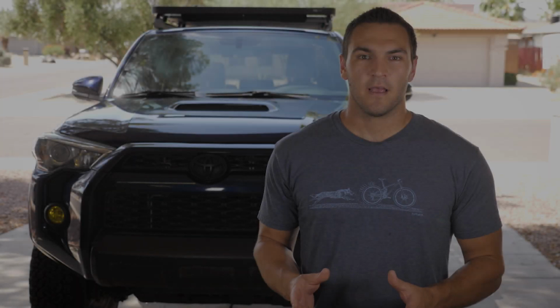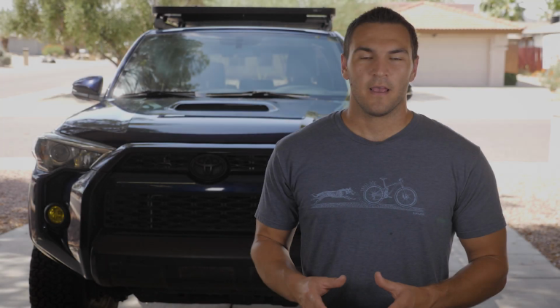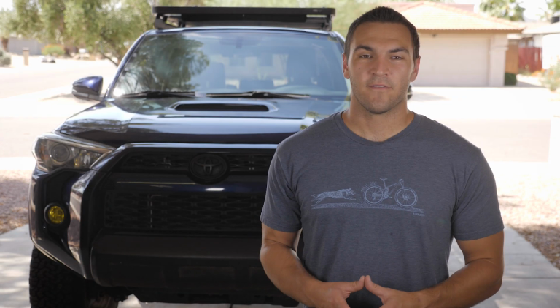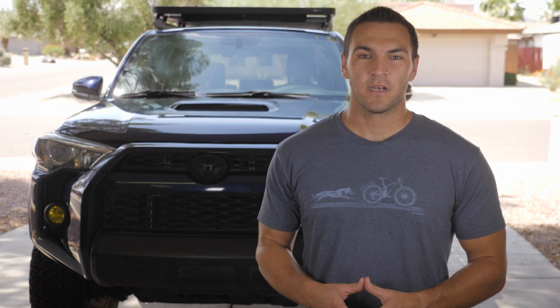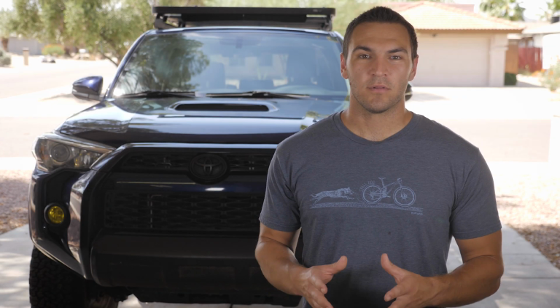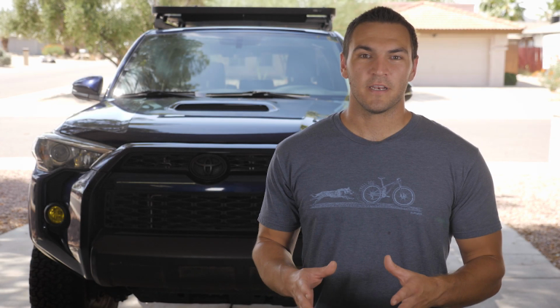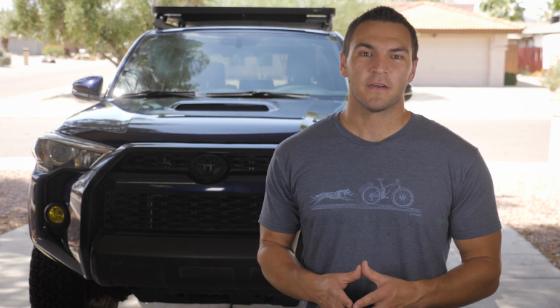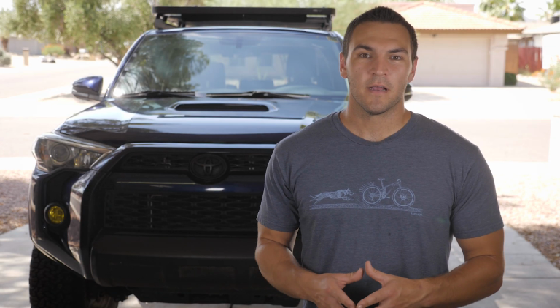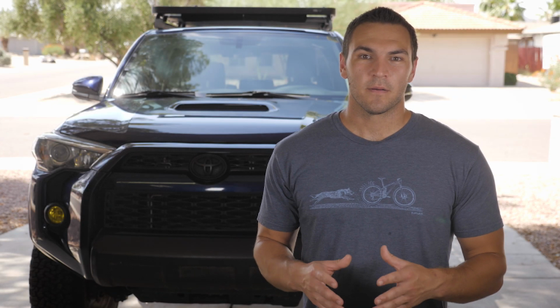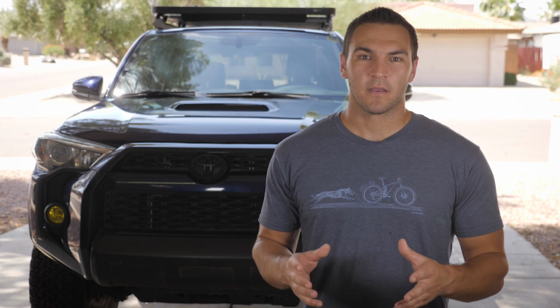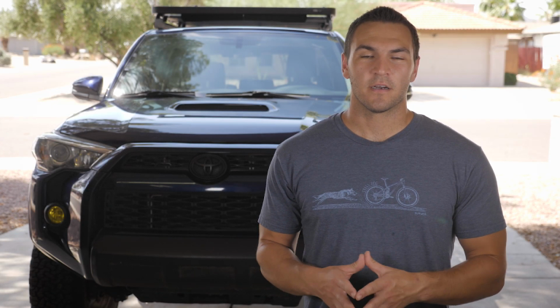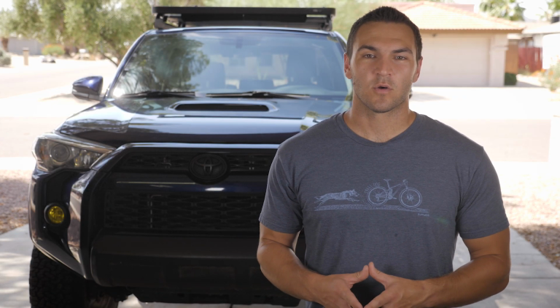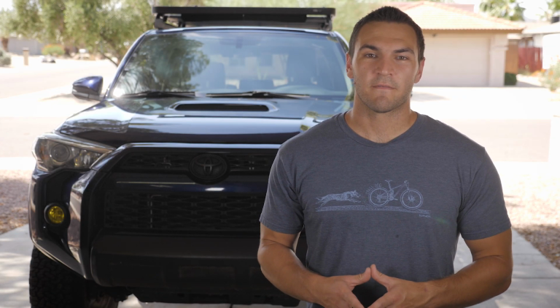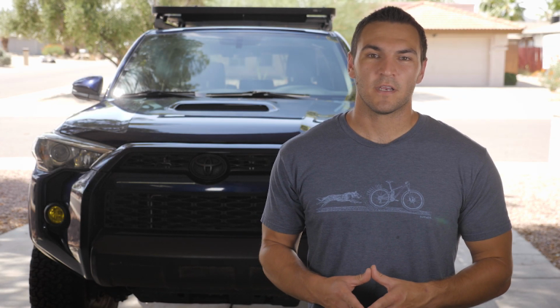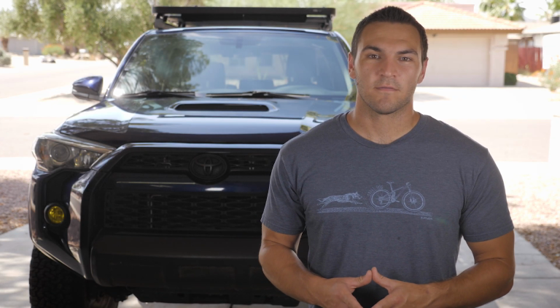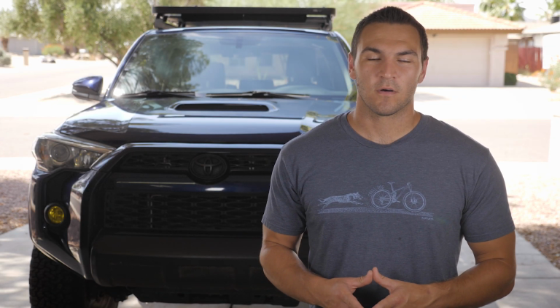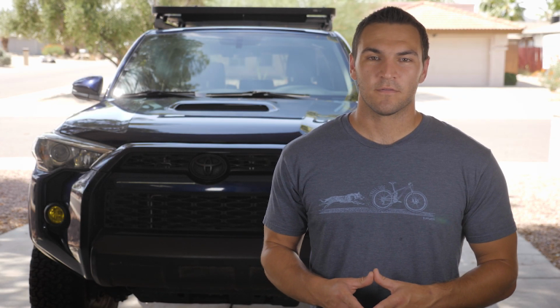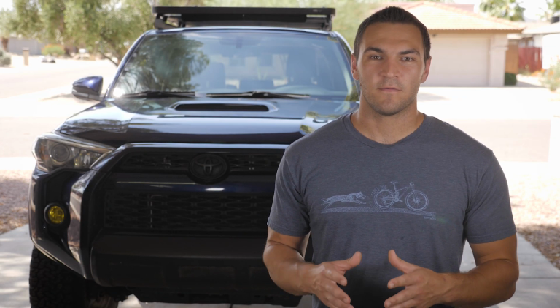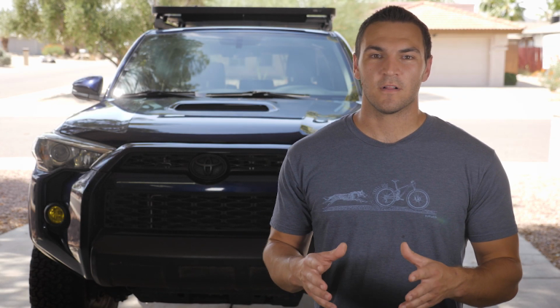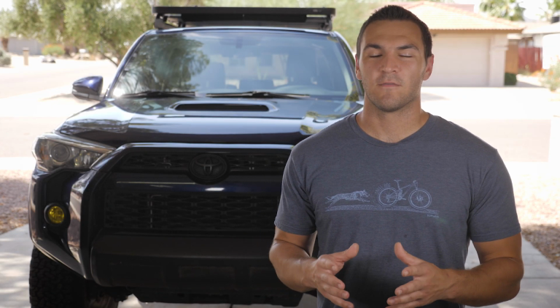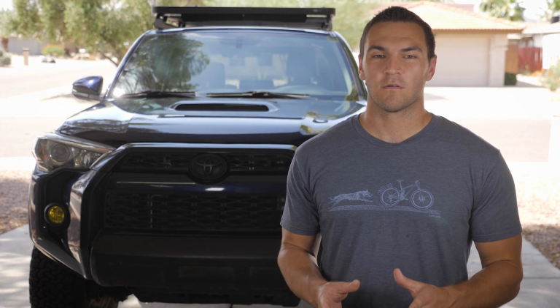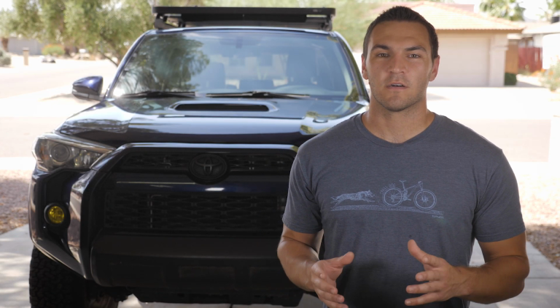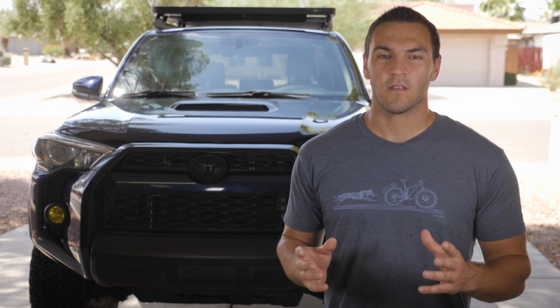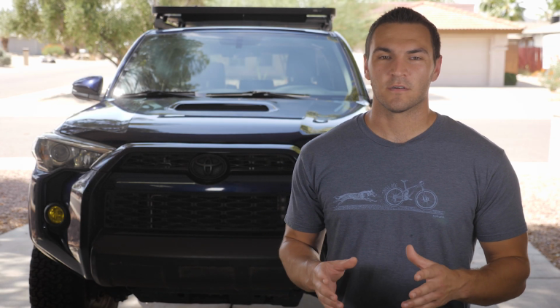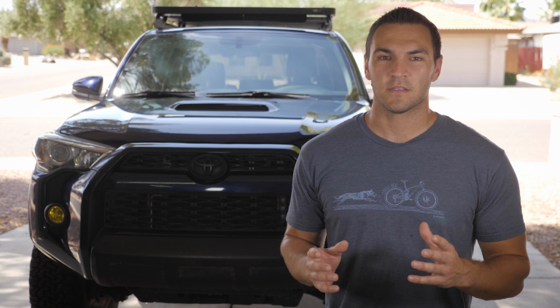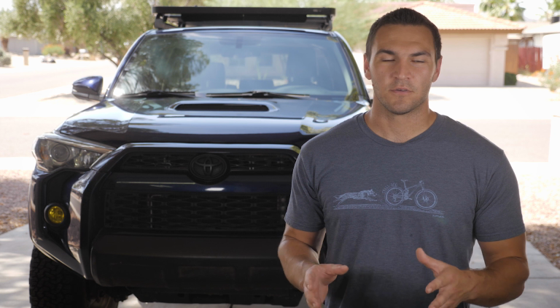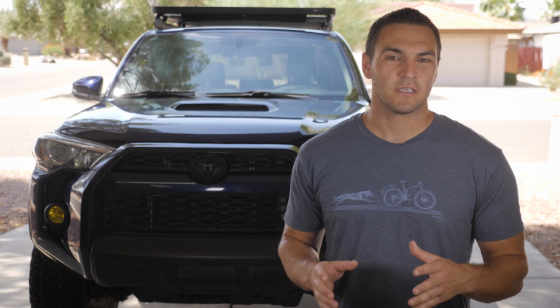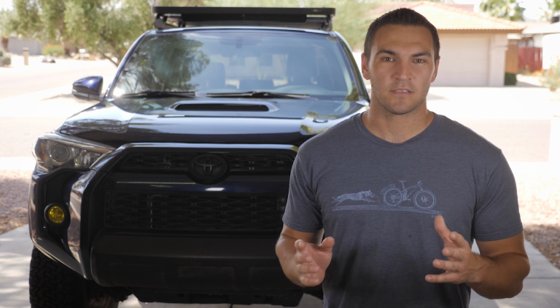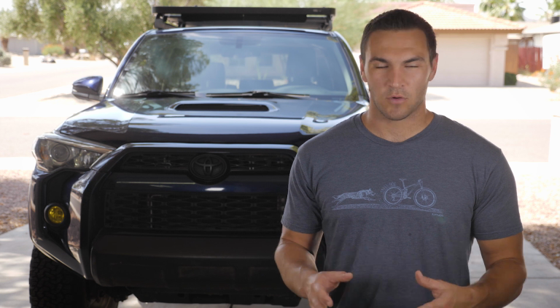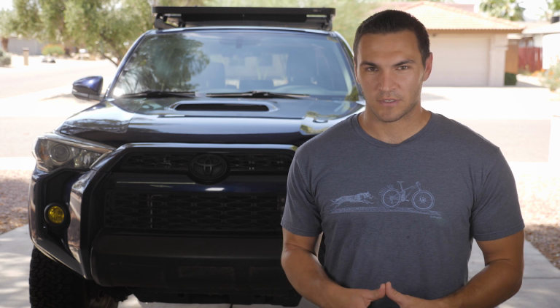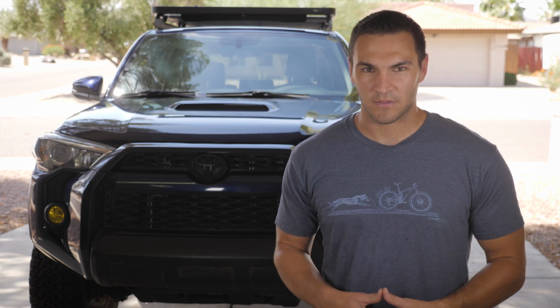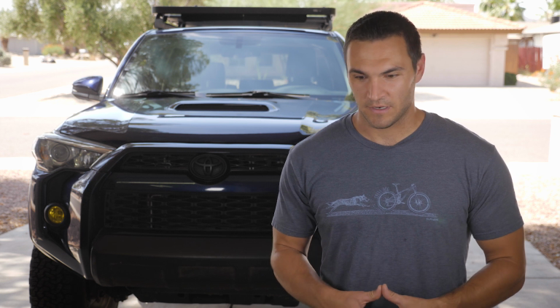Hey everybody, Blaine here. Got another quick video for all of you fellow 4Runner lovers, enthusiasts, and owners out there.